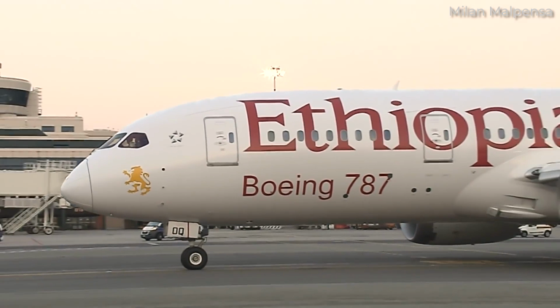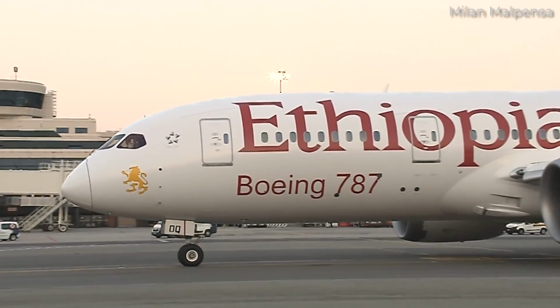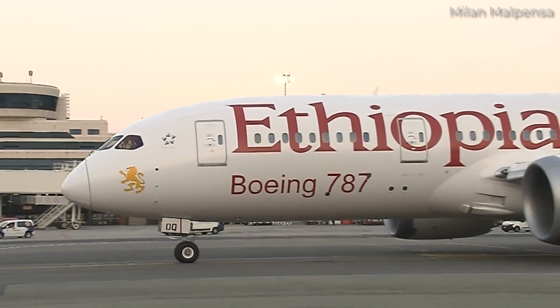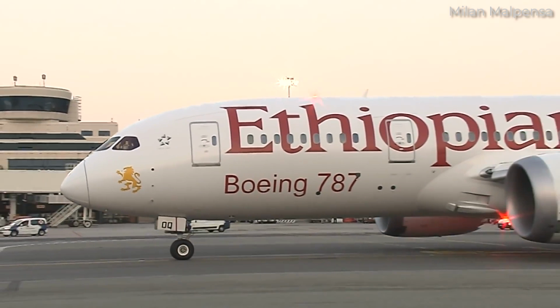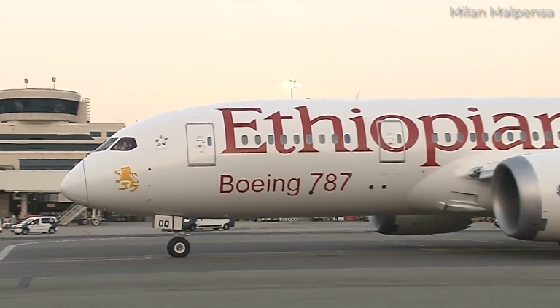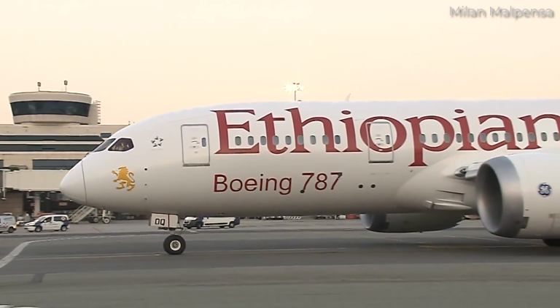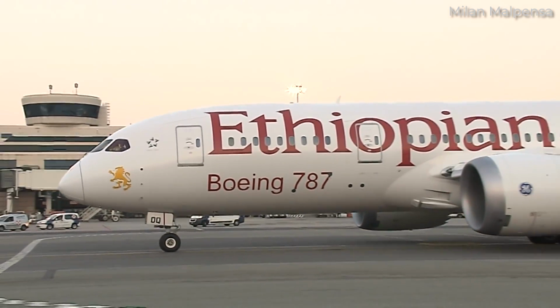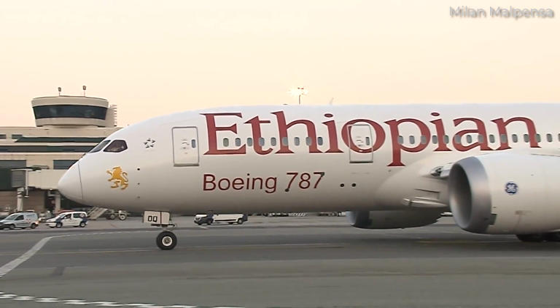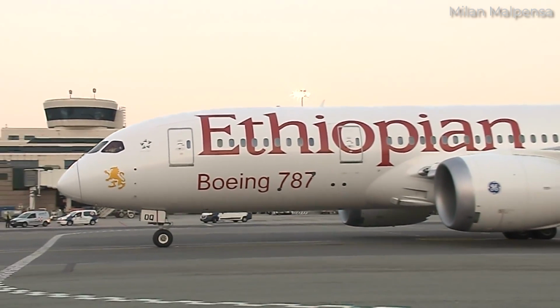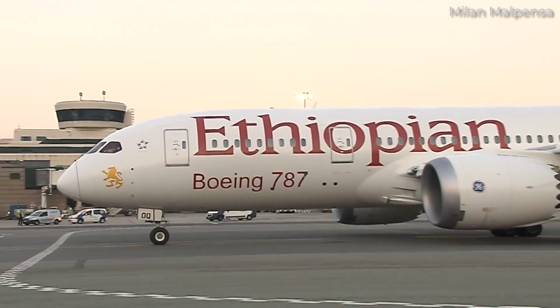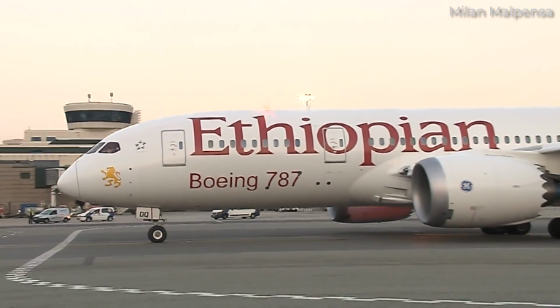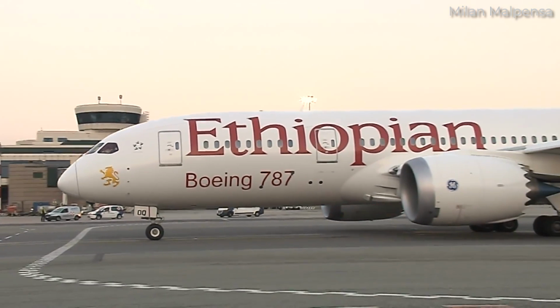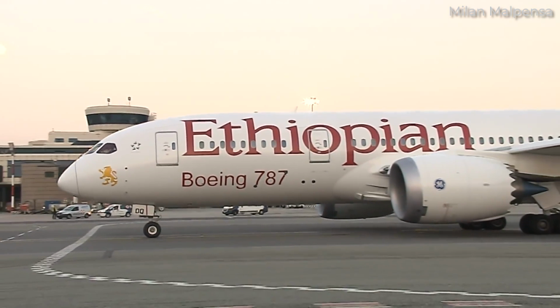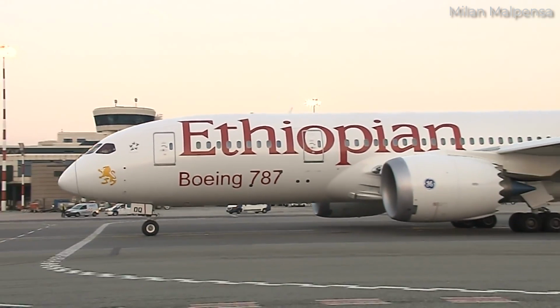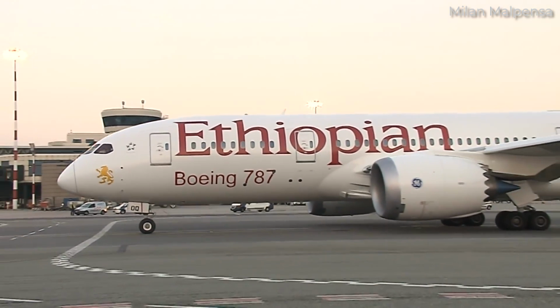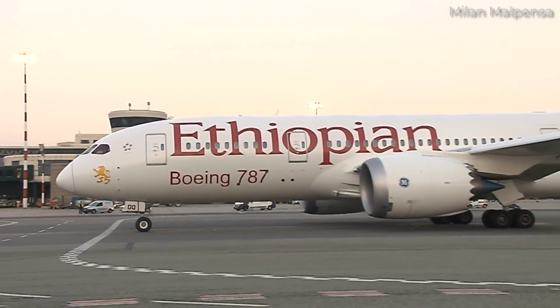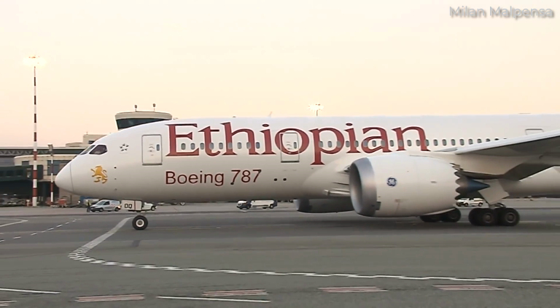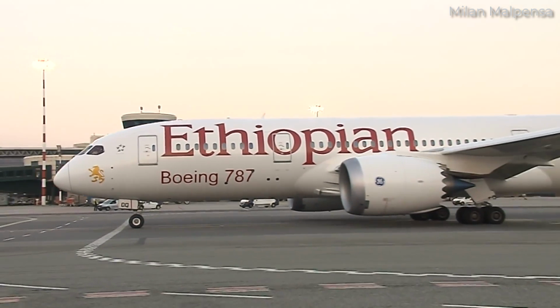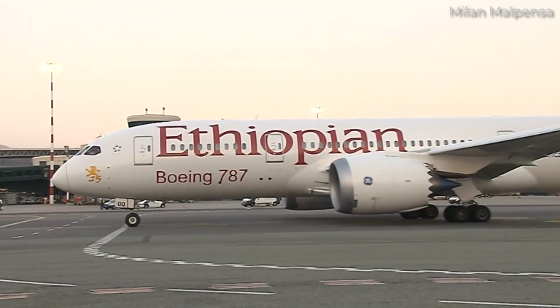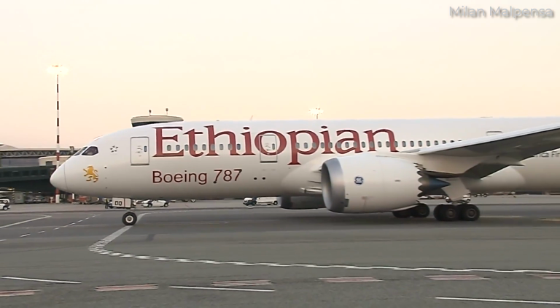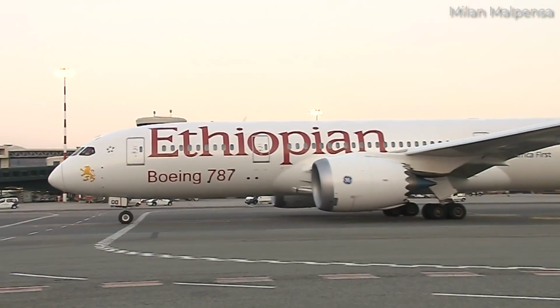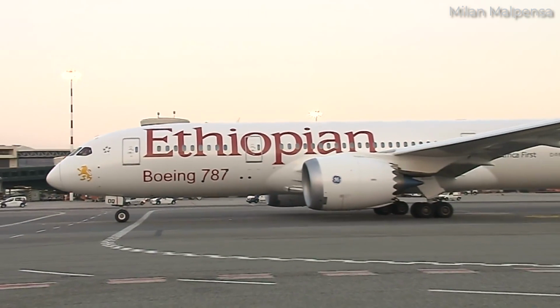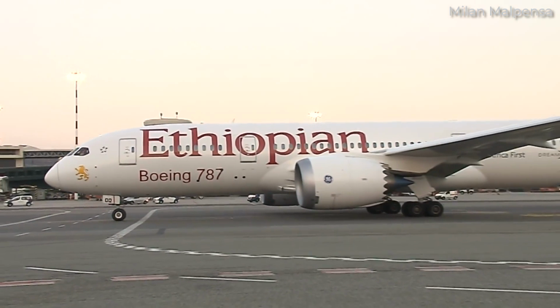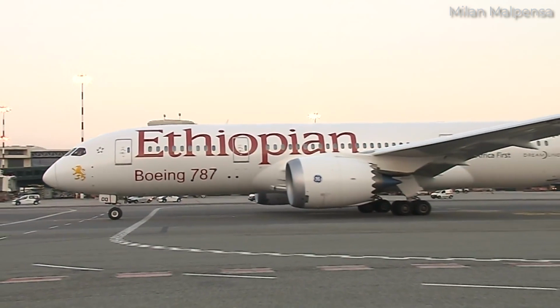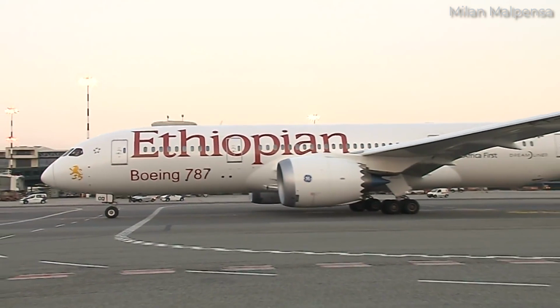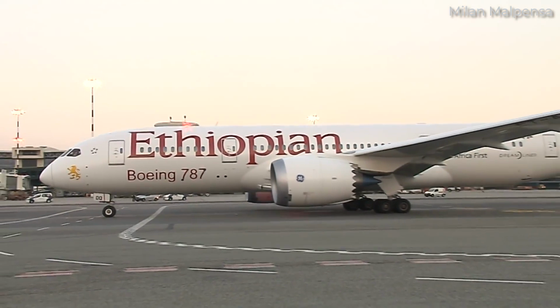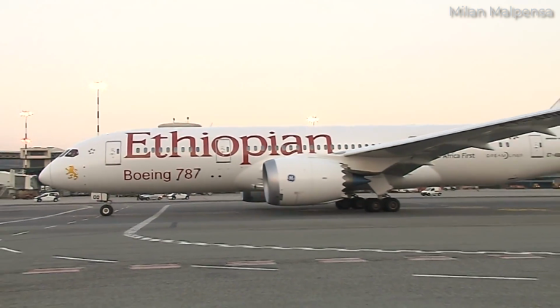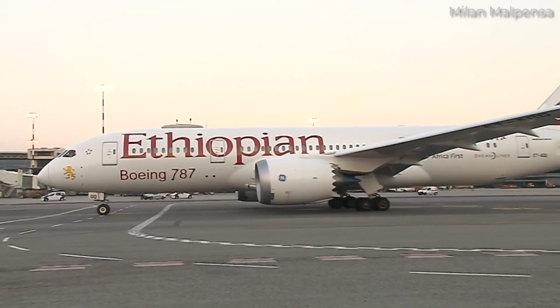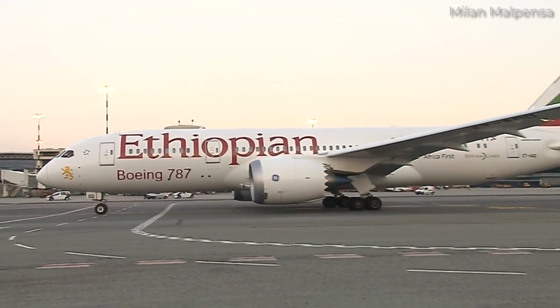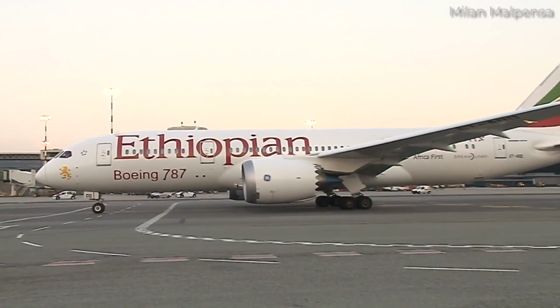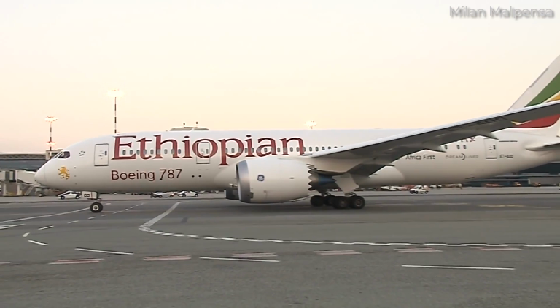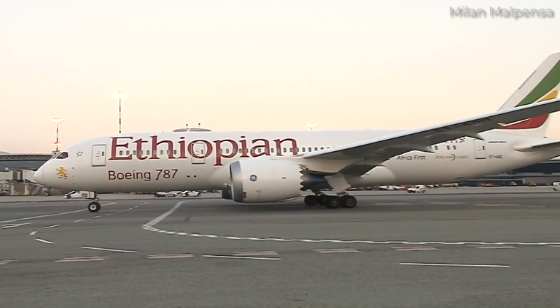In this video, we'll look a little deeper into these jets and where they are currently flying in 2023.